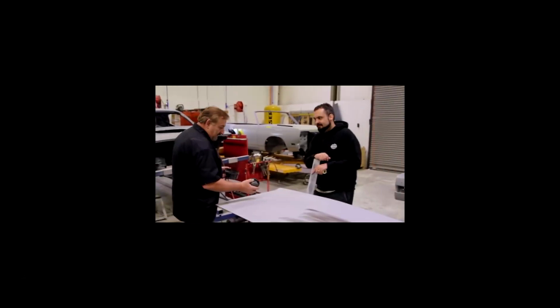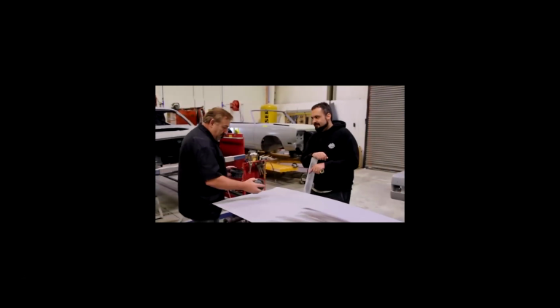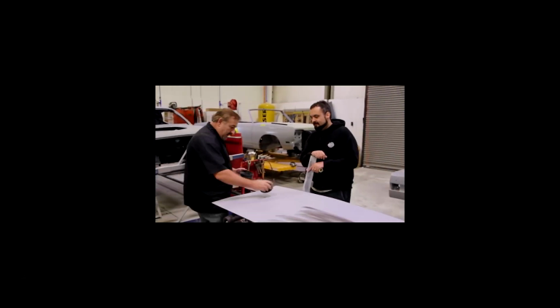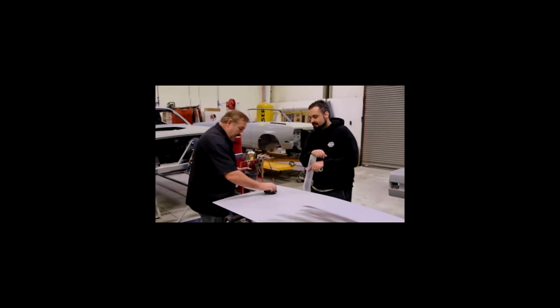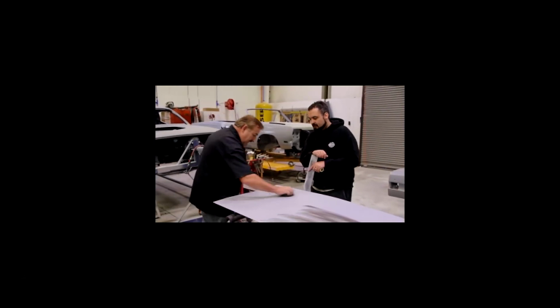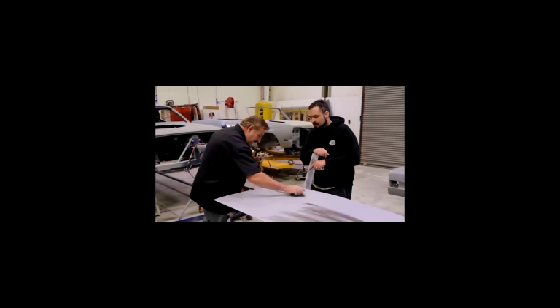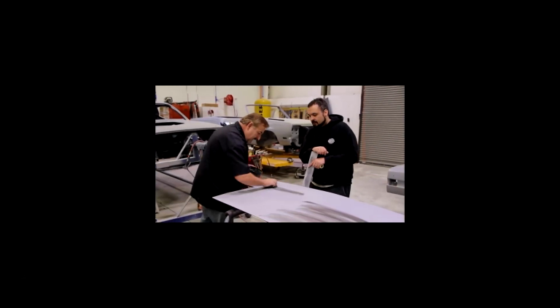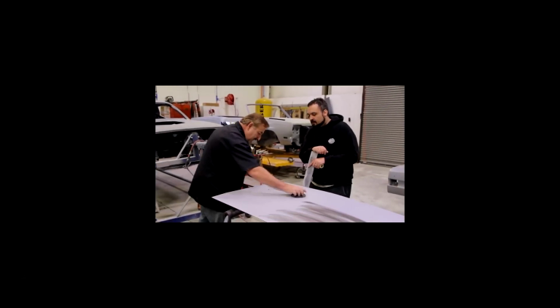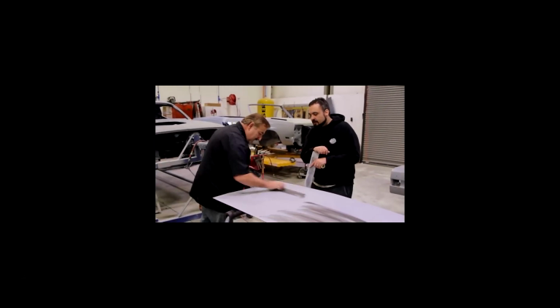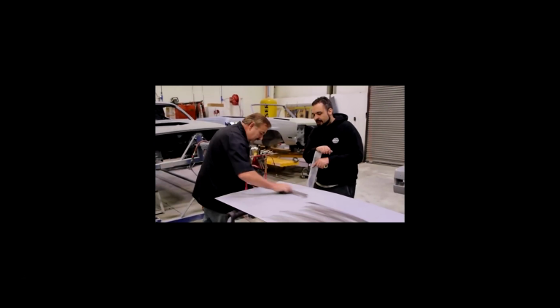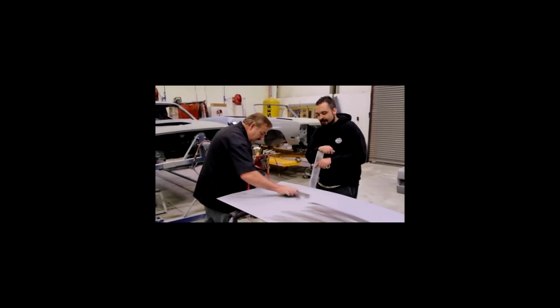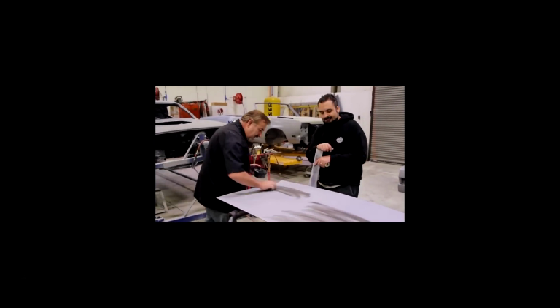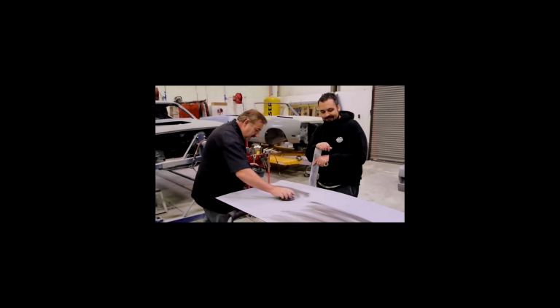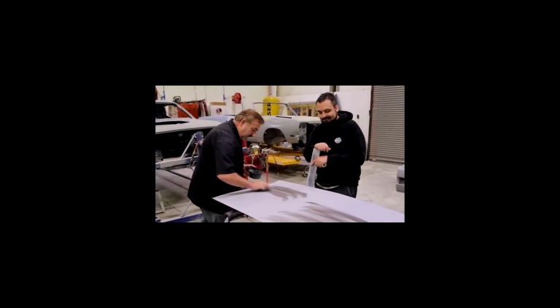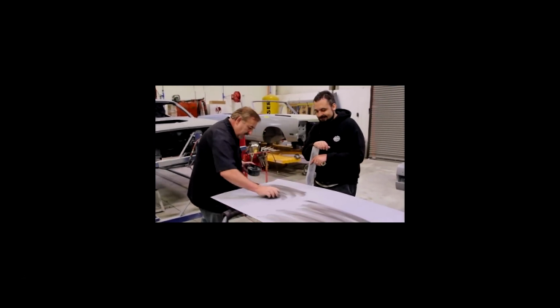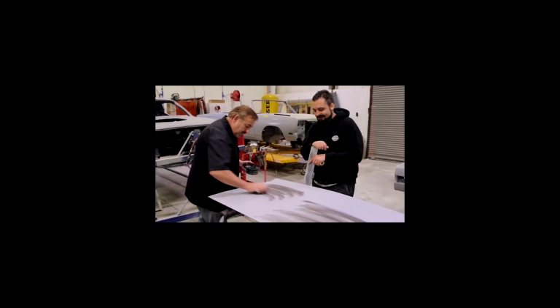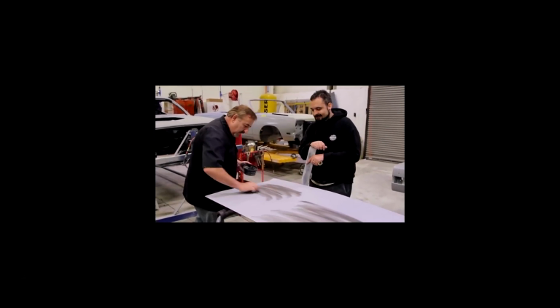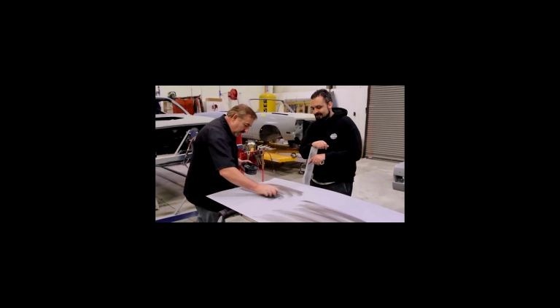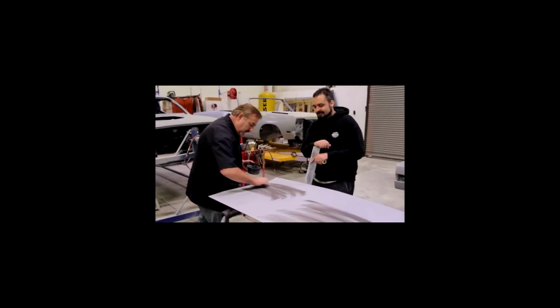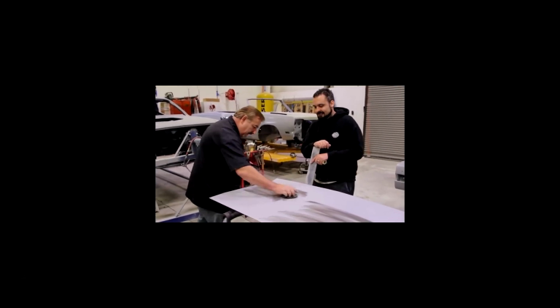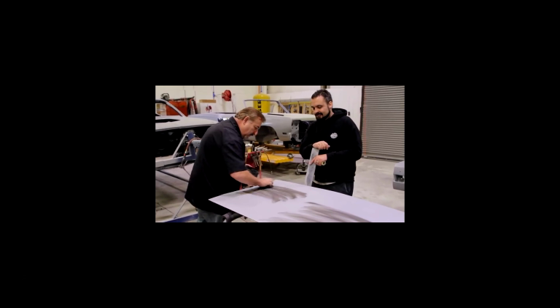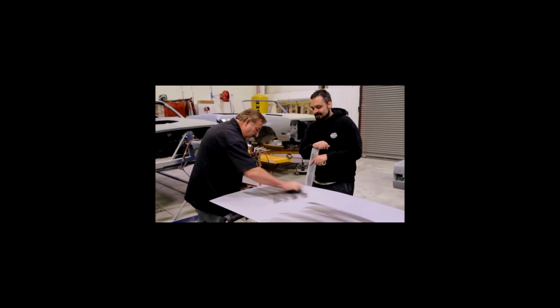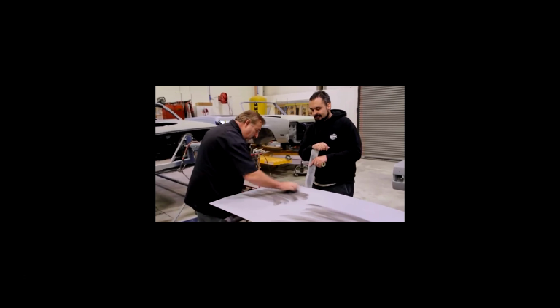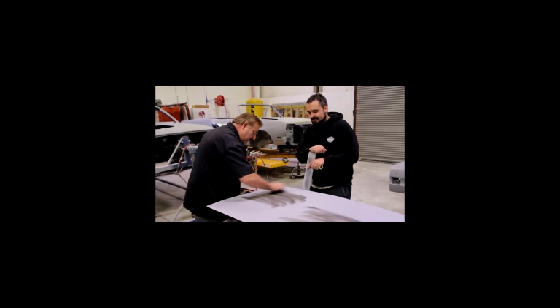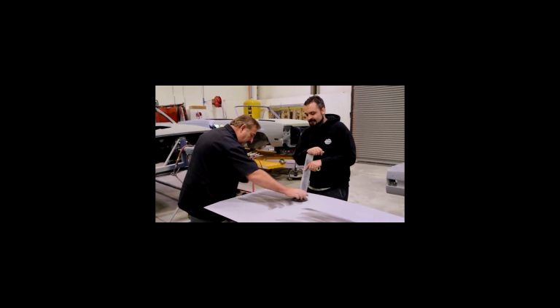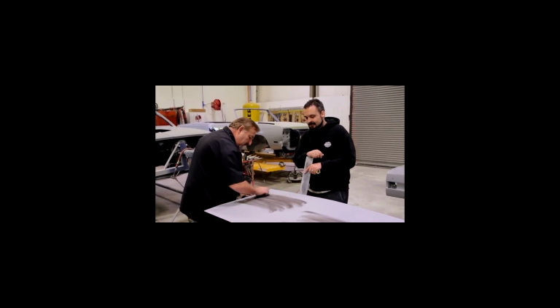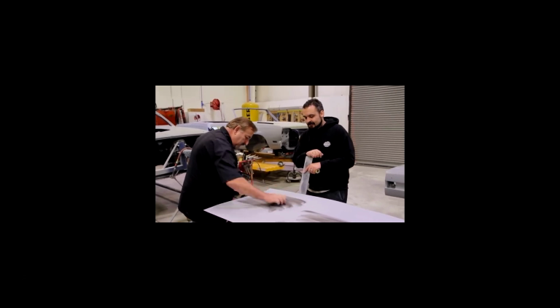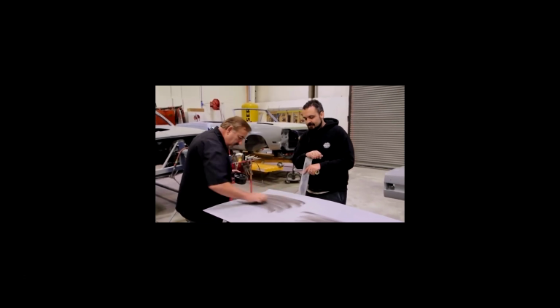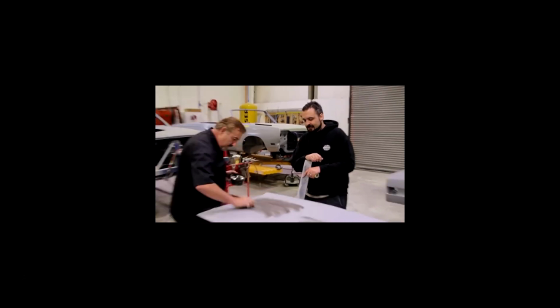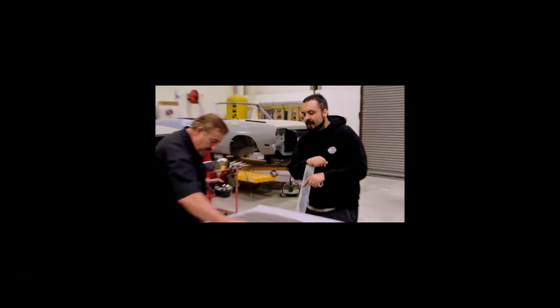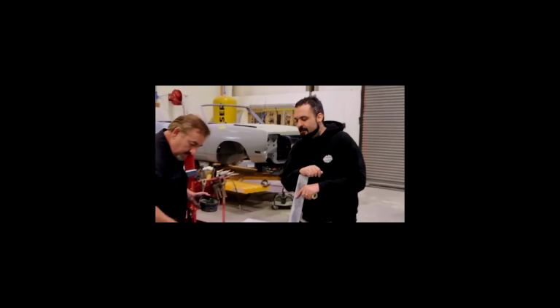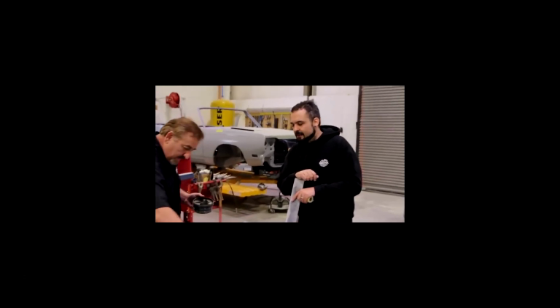Nice hair today, huh? What's wrong with my hair? Looks like a little kid that wakes up on Saturday morning to watch cartoons. Yeah, pretty much.